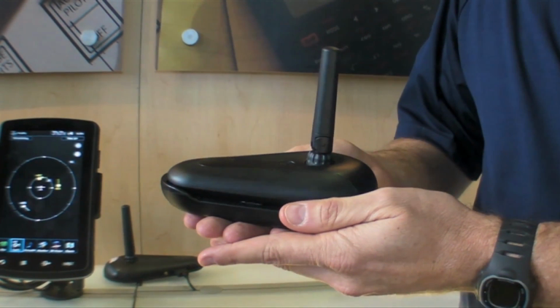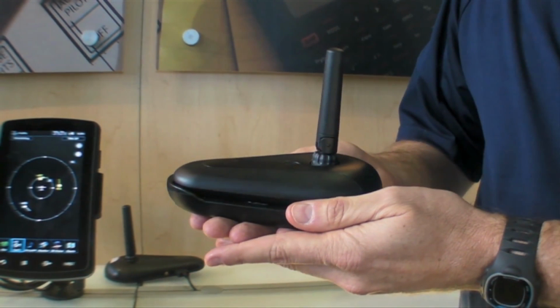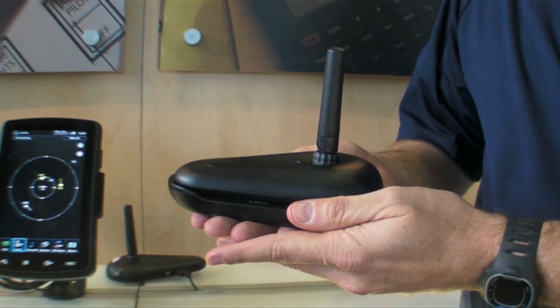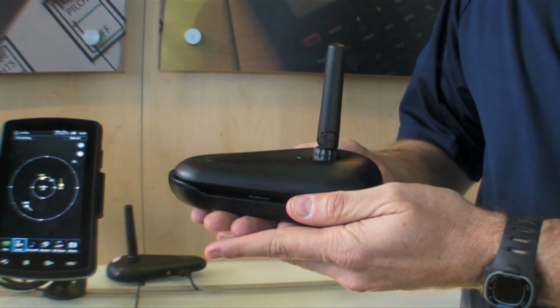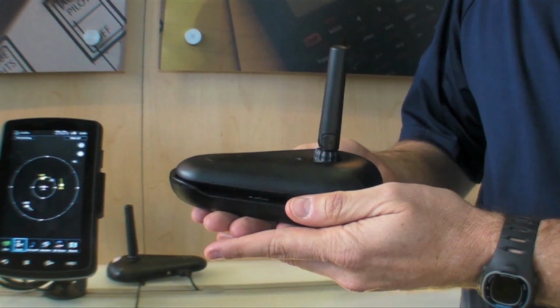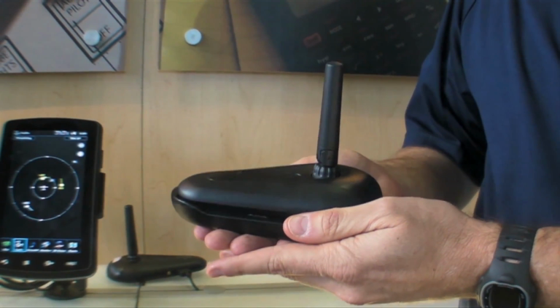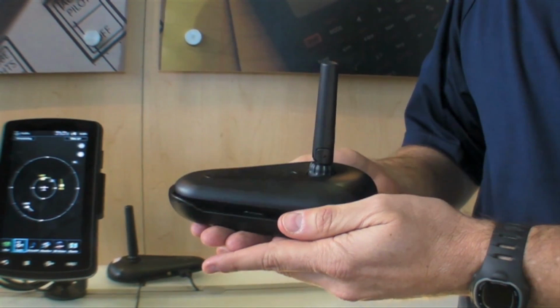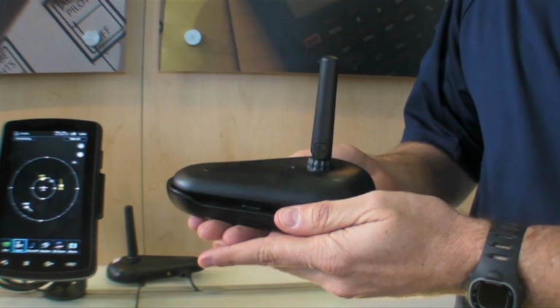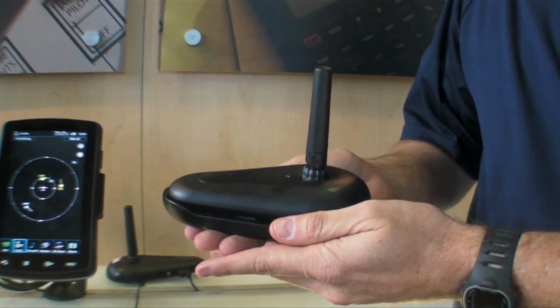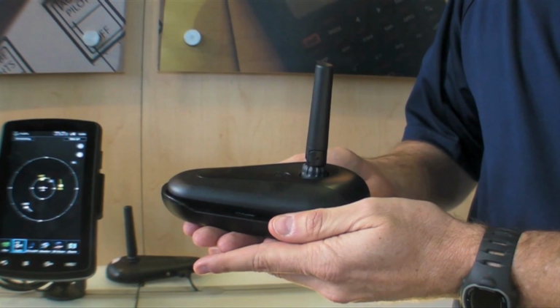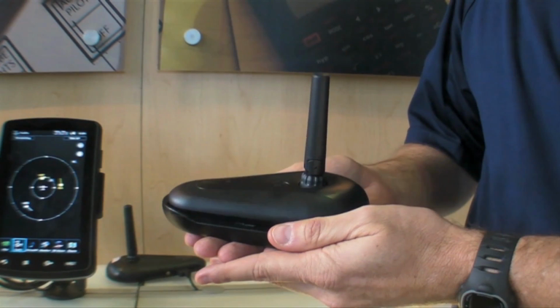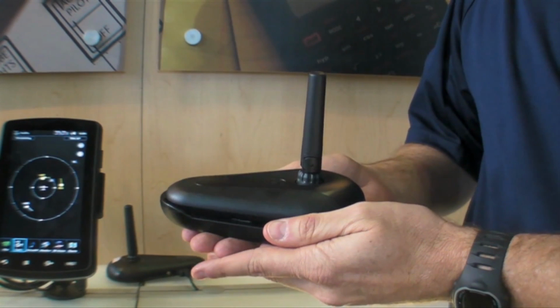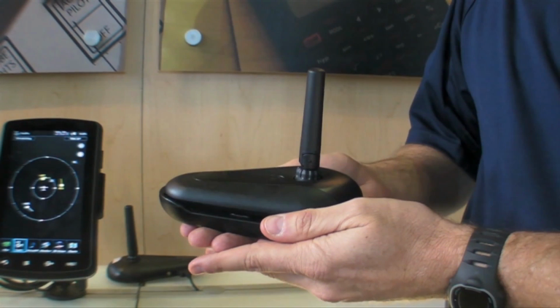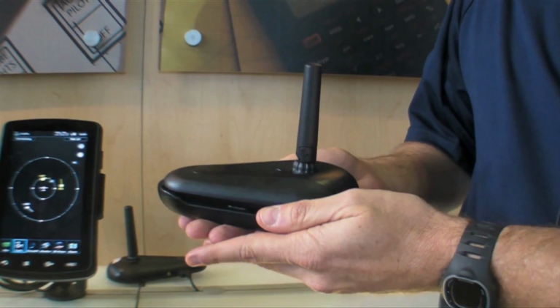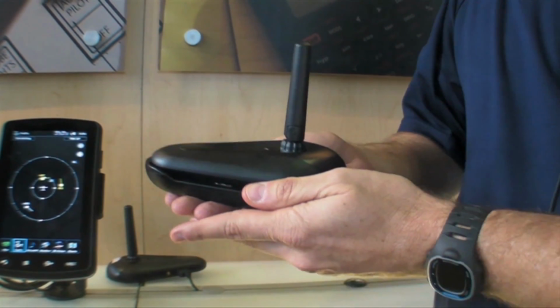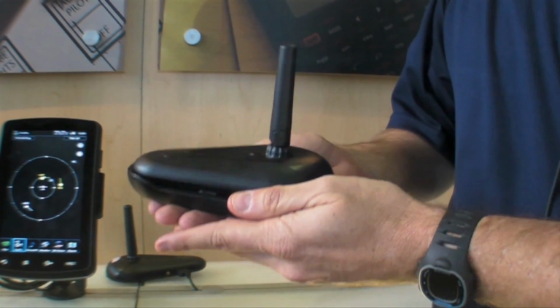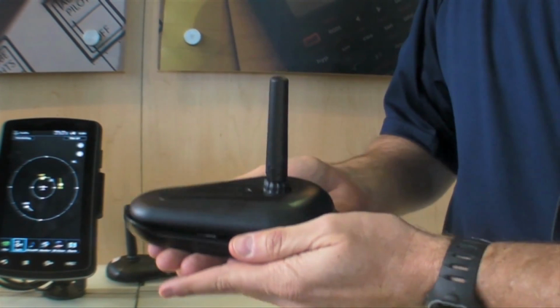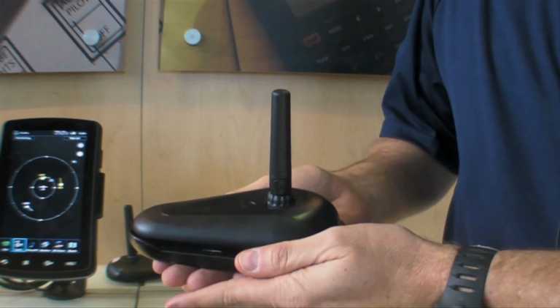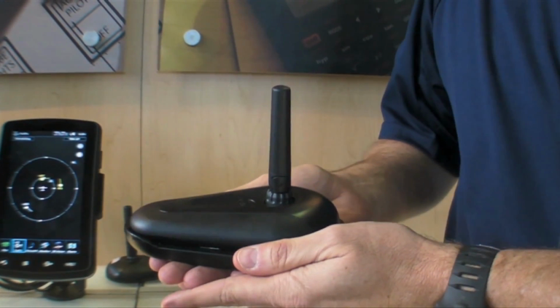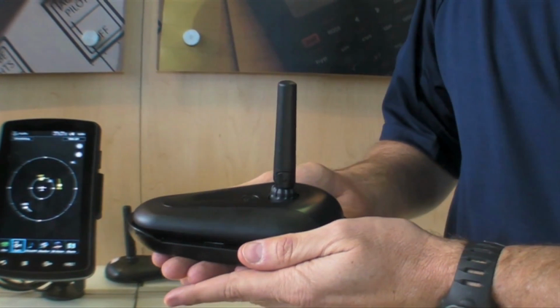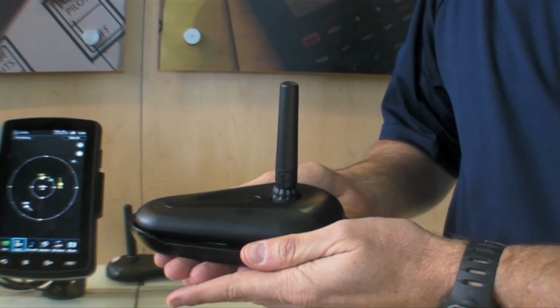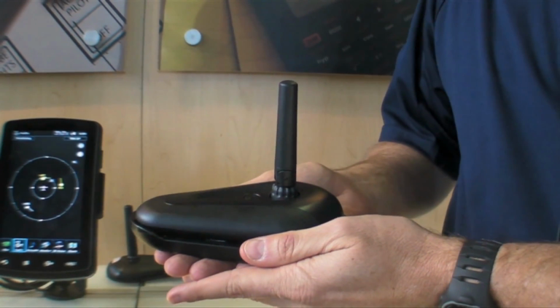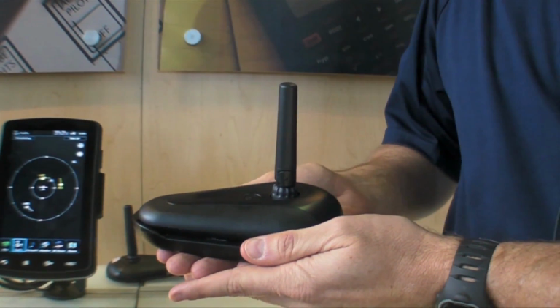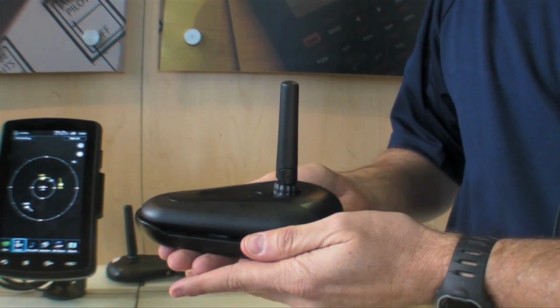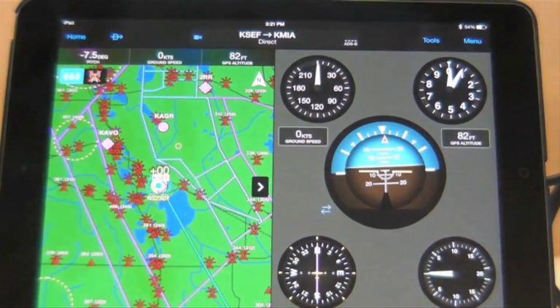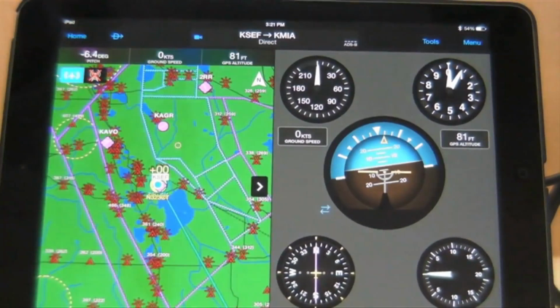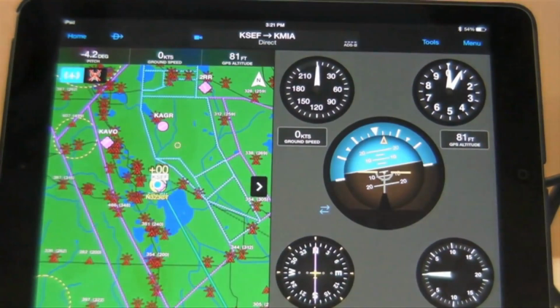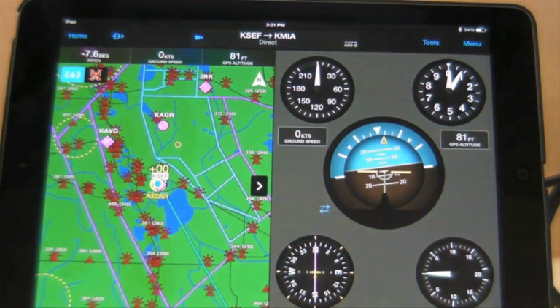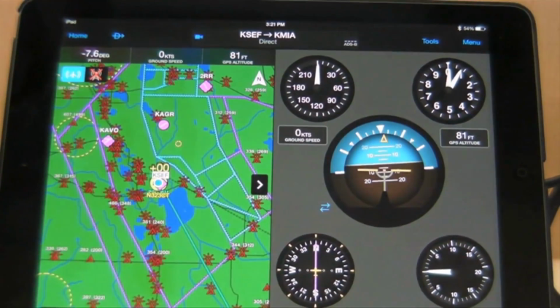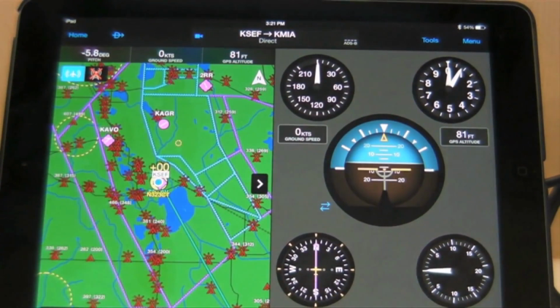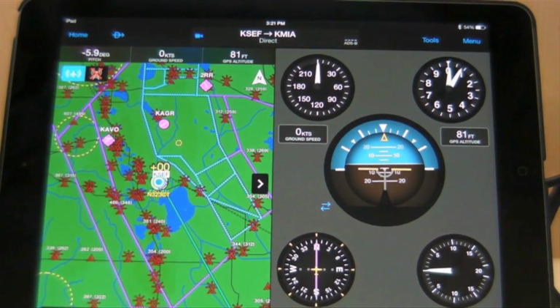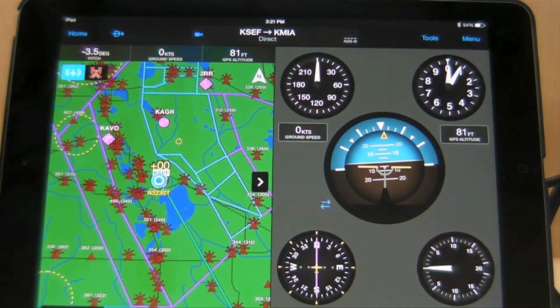The new version of the 3D adds an attitude indicator on the Garmin Pilot app.